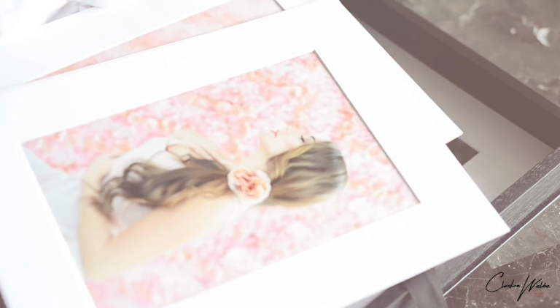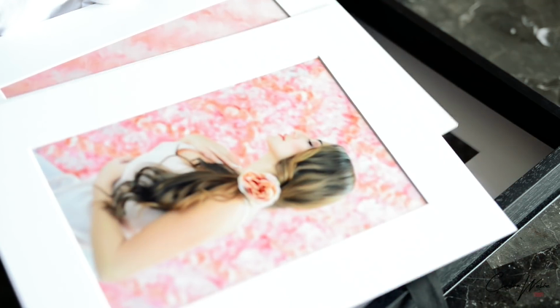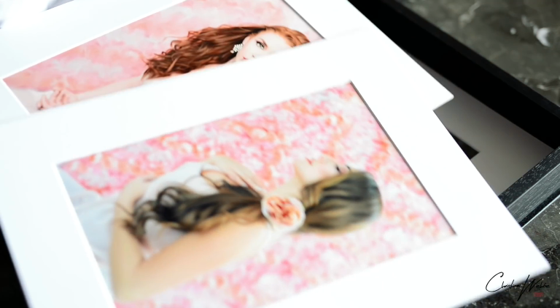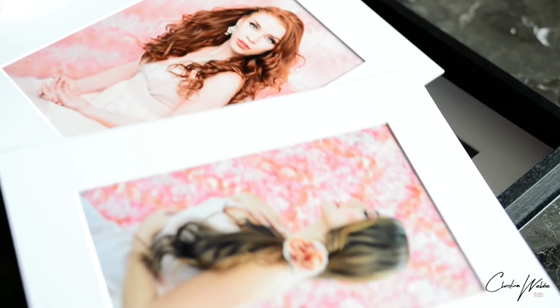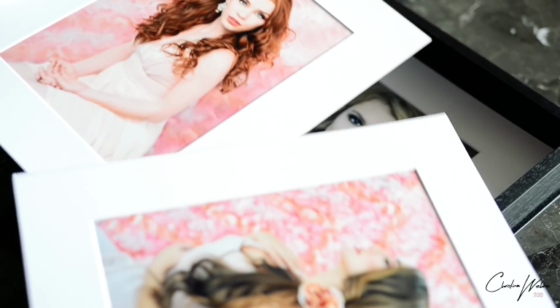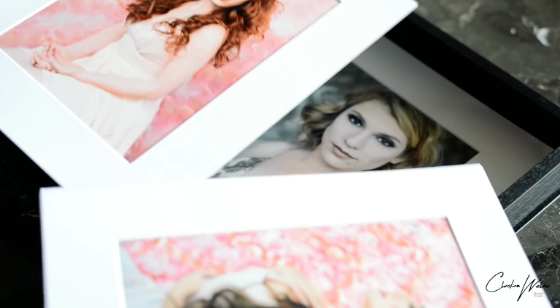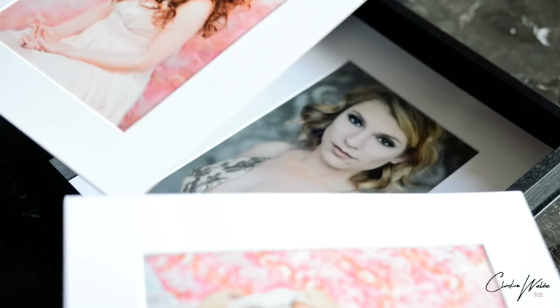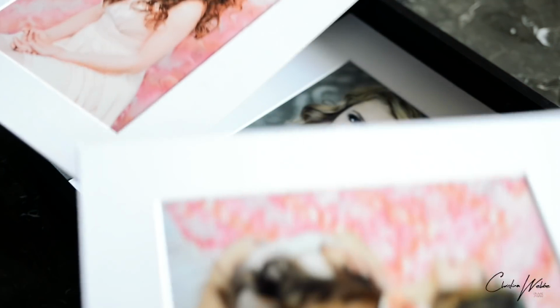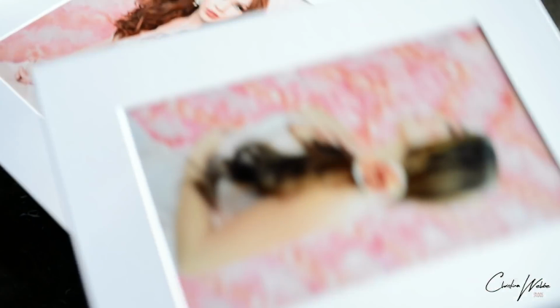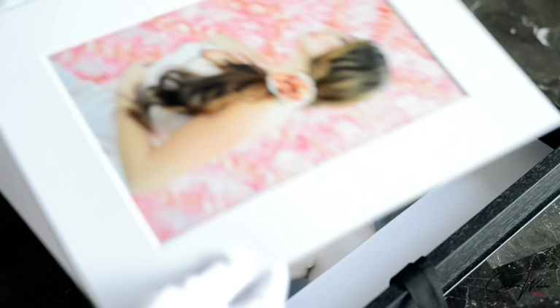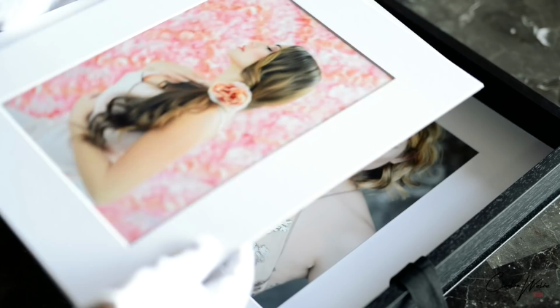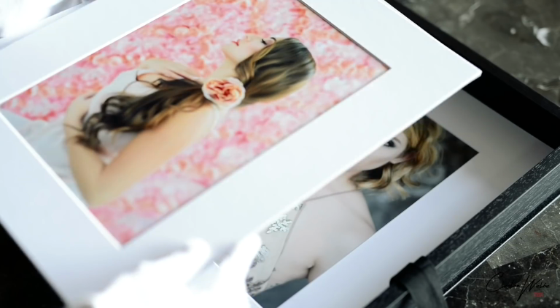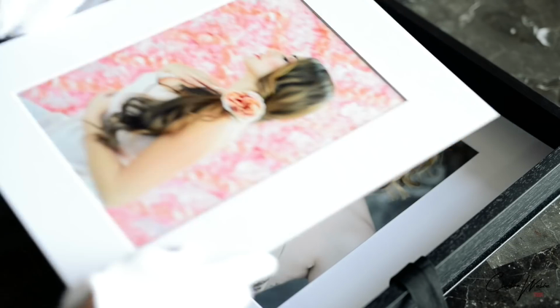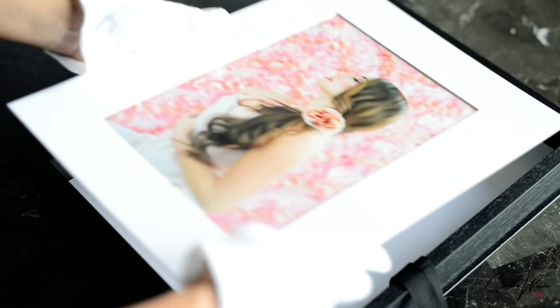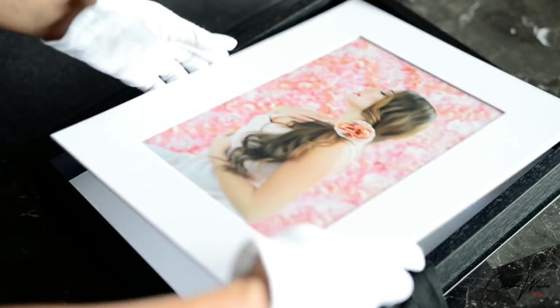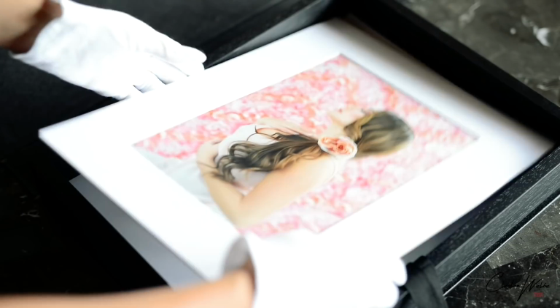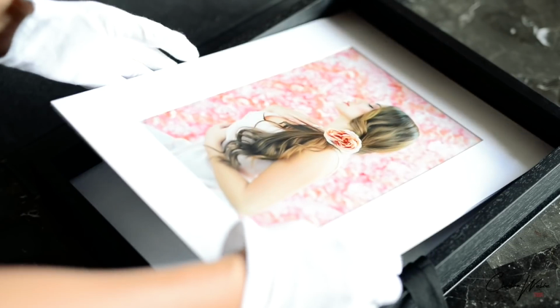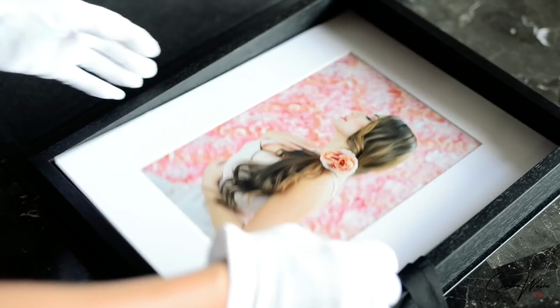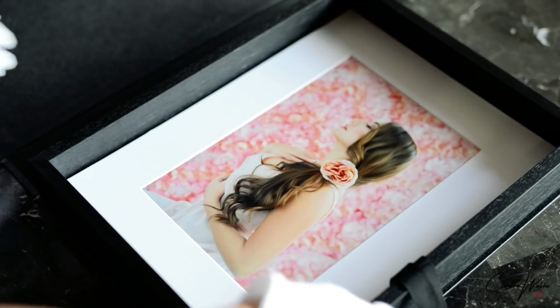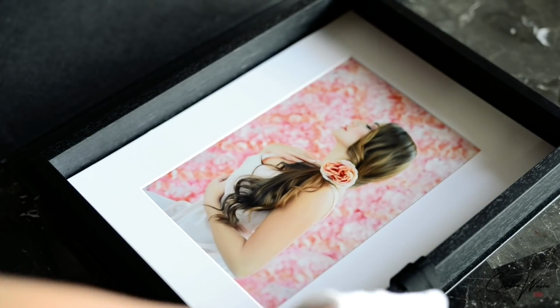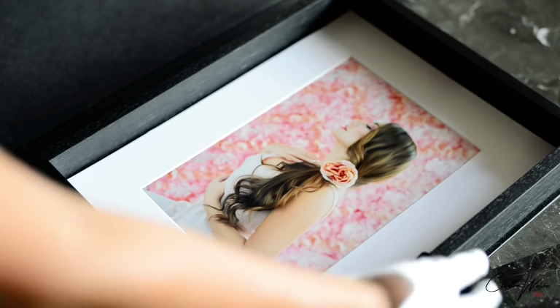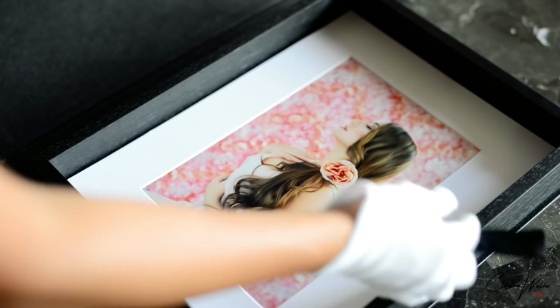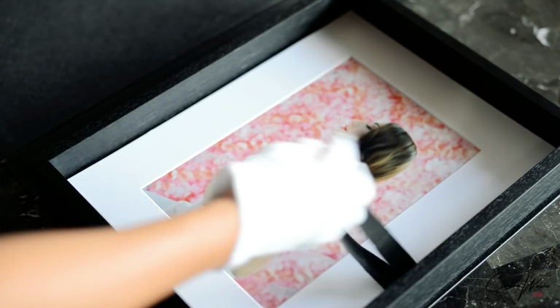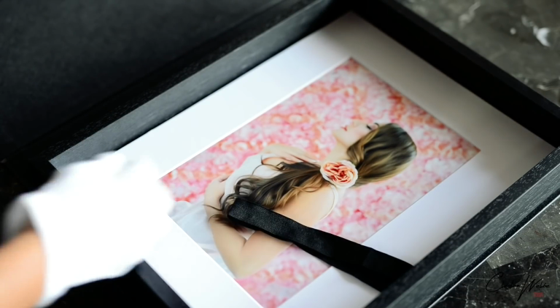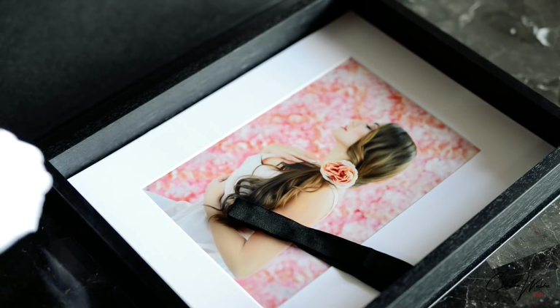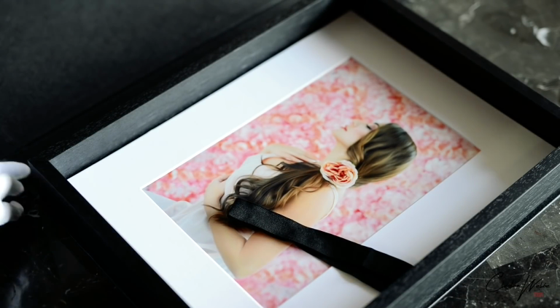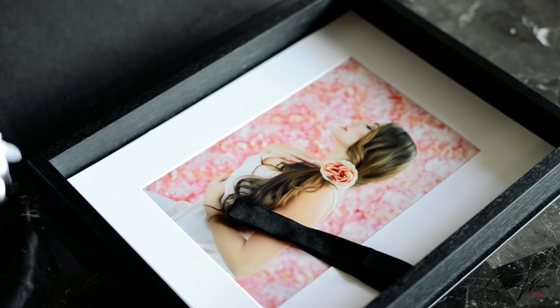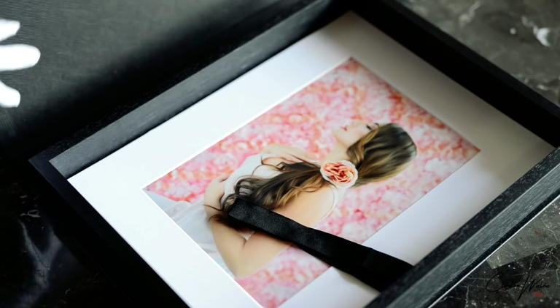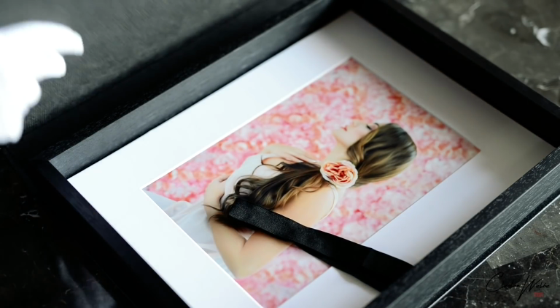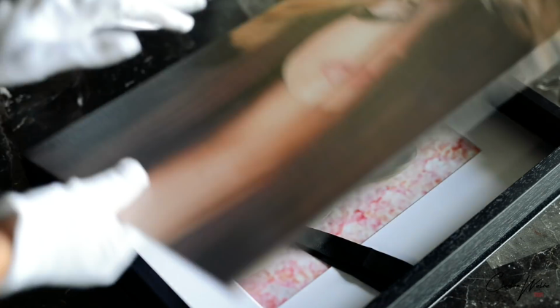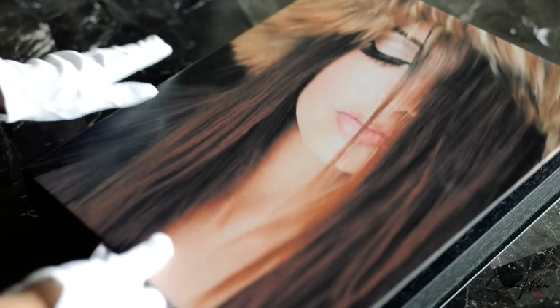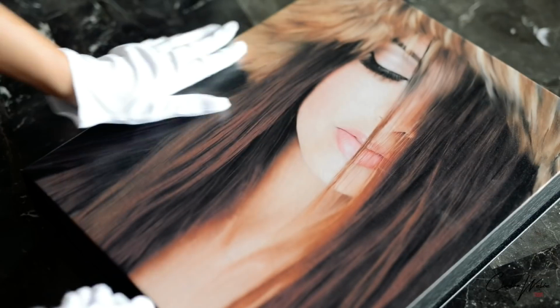I am inviting you to a personalized photo shoot at the studio with me. It is so much fun — so let's do this.